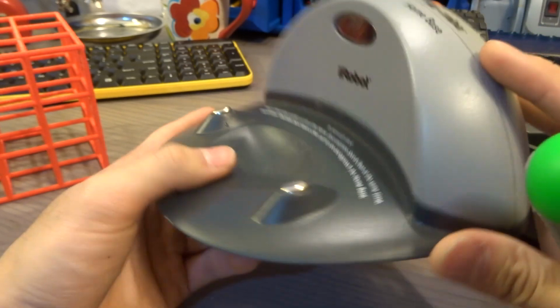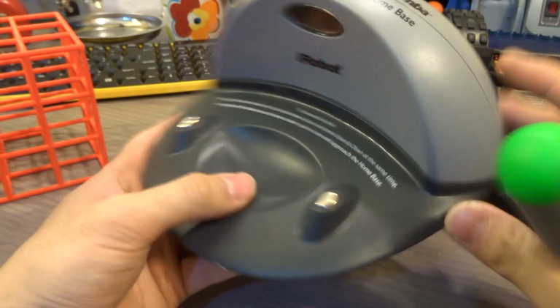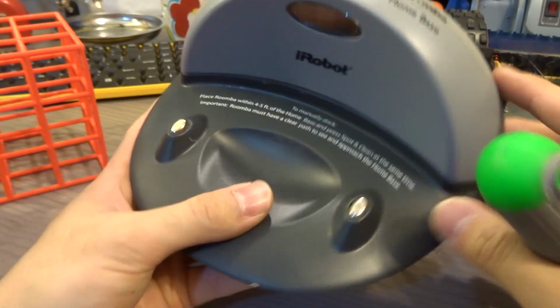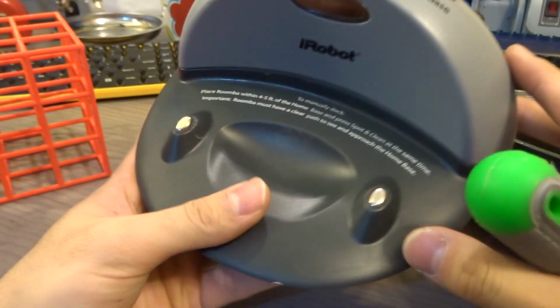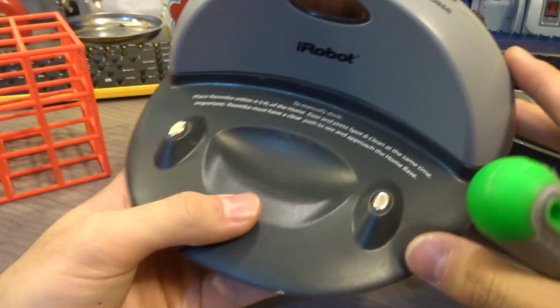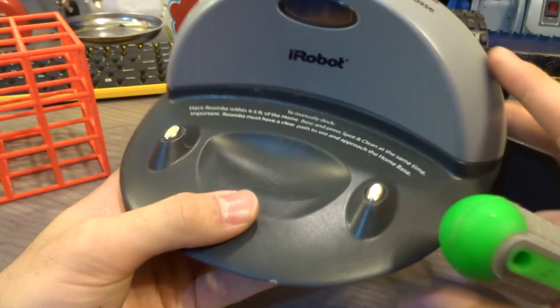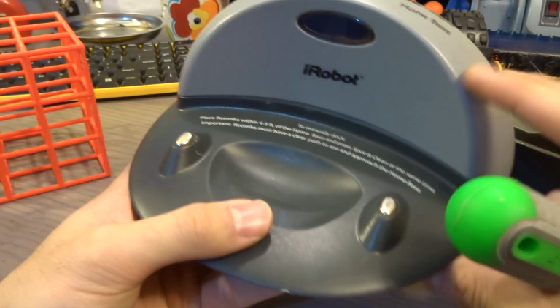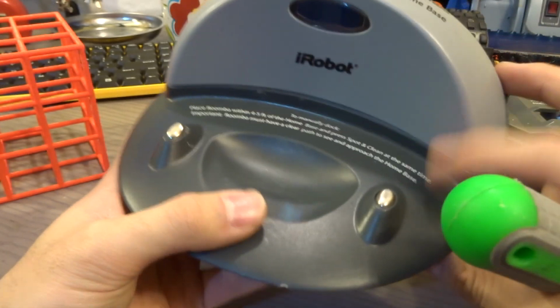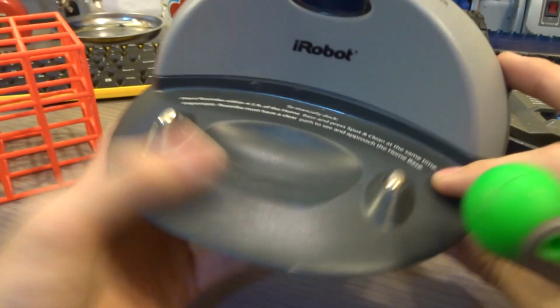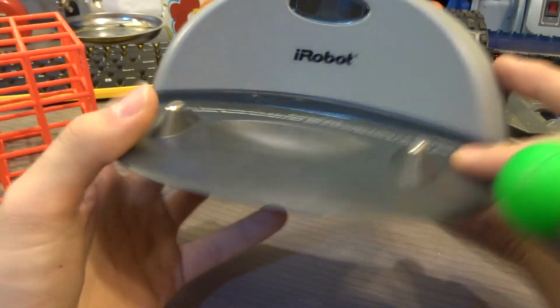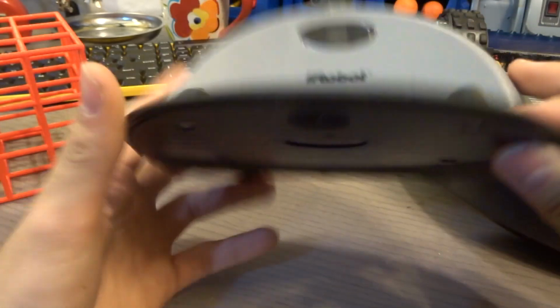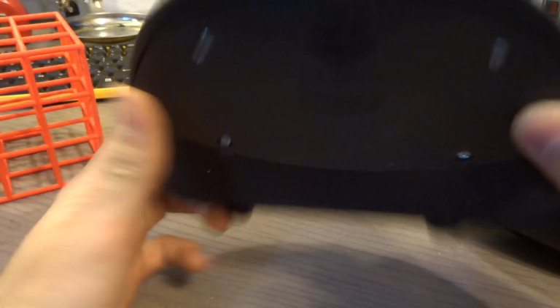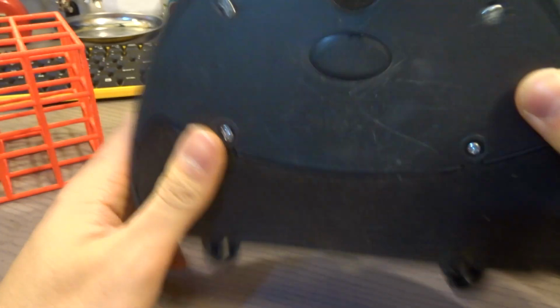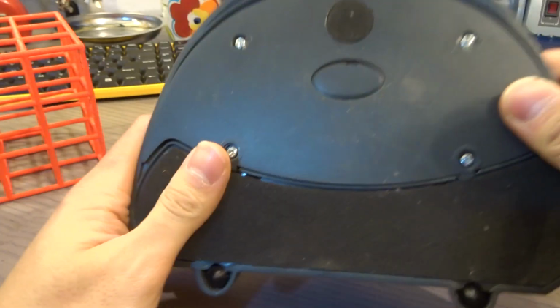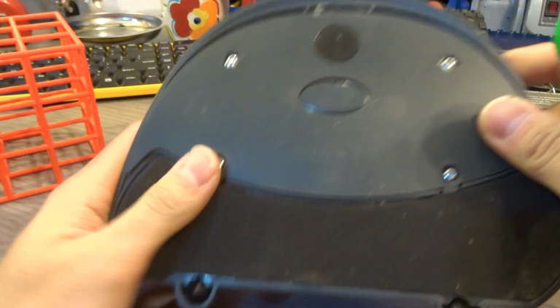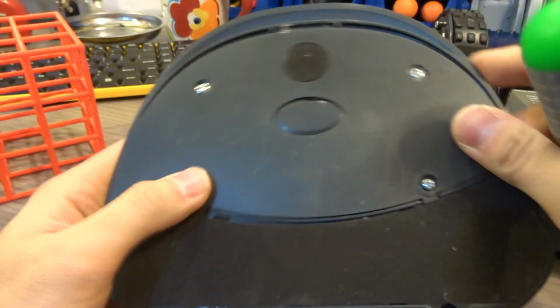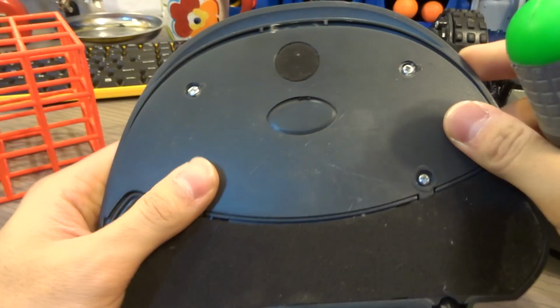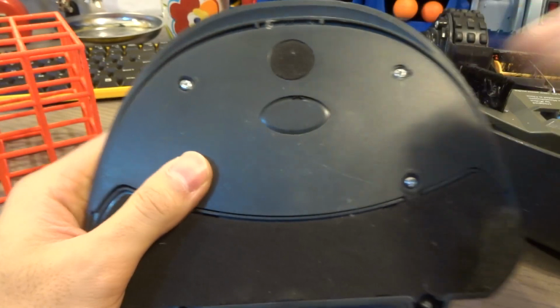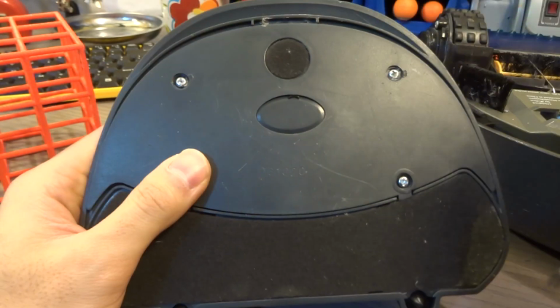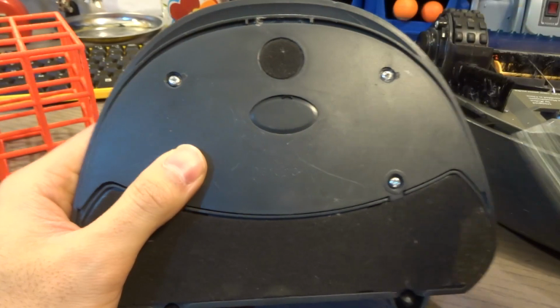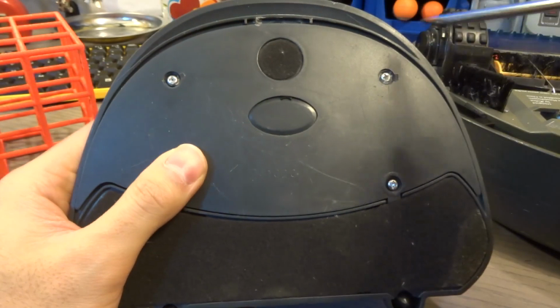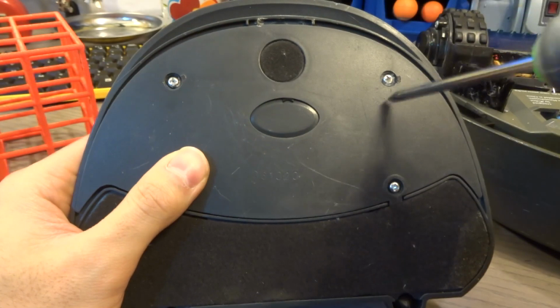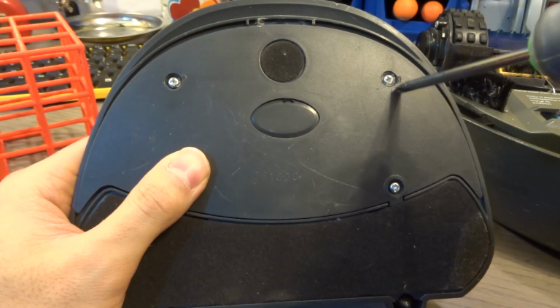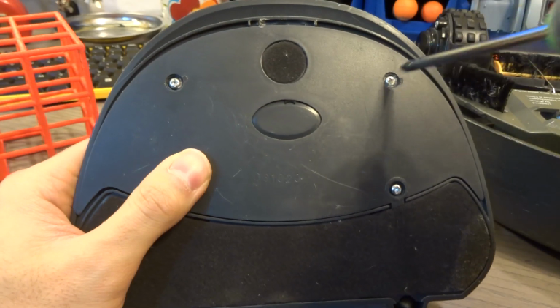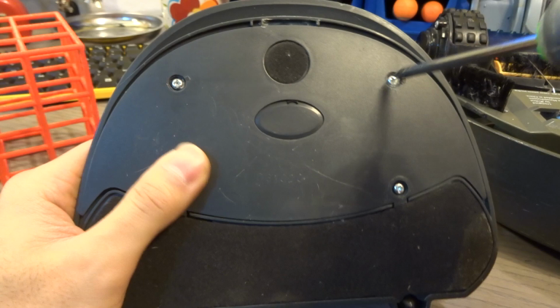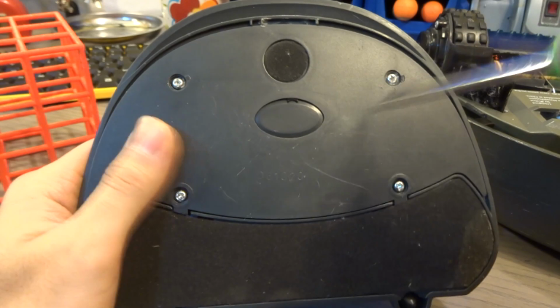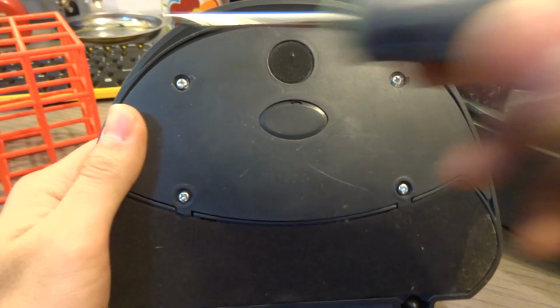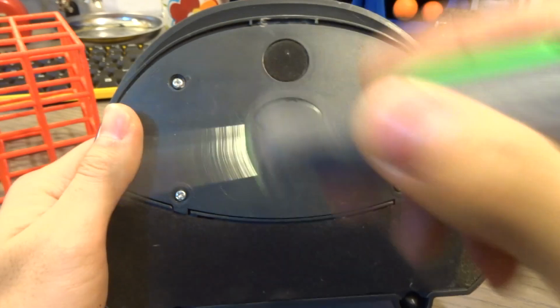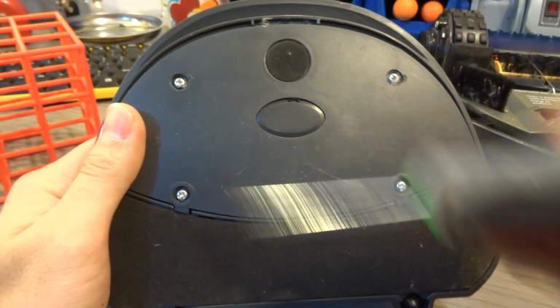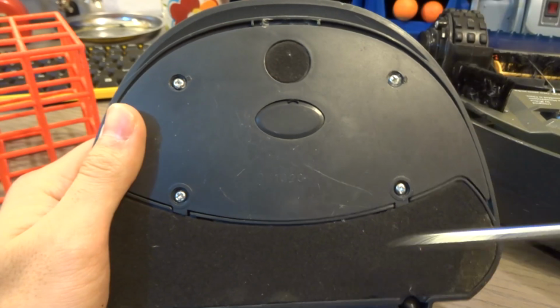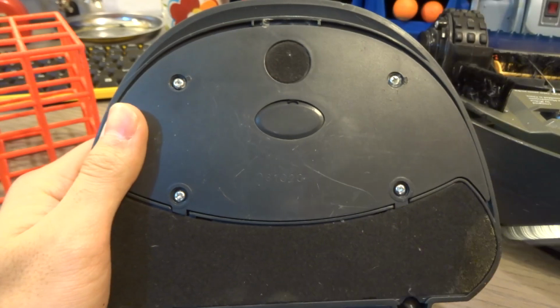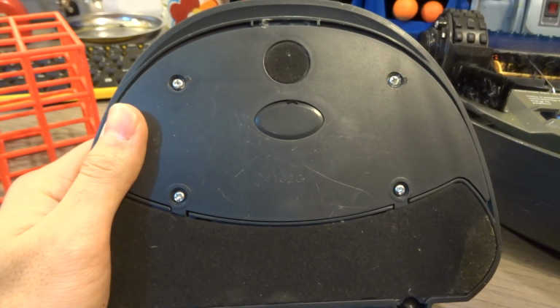Once you find that out, you want to open up the home docking station. It's only four screws.